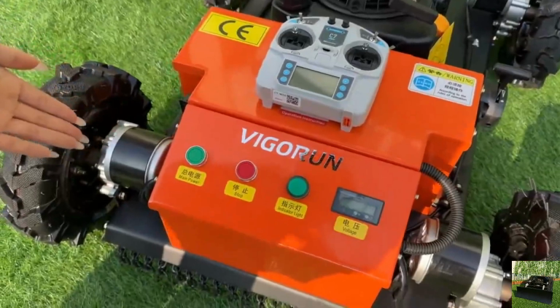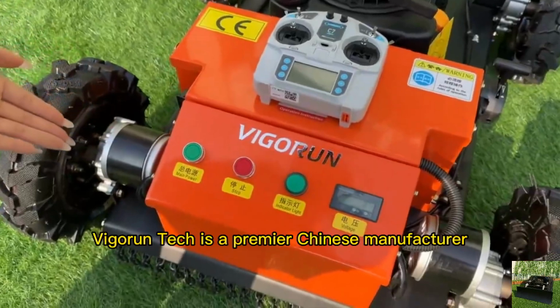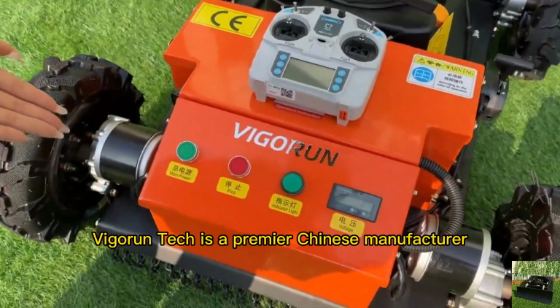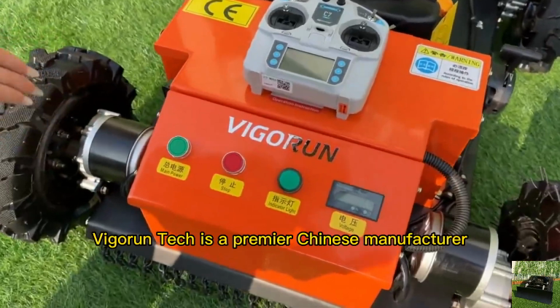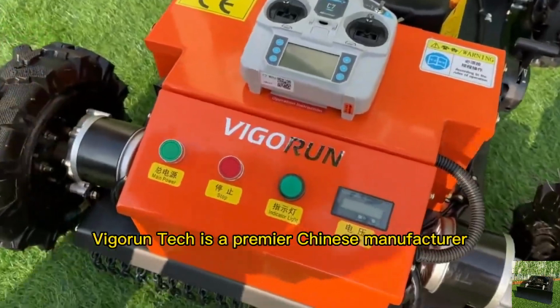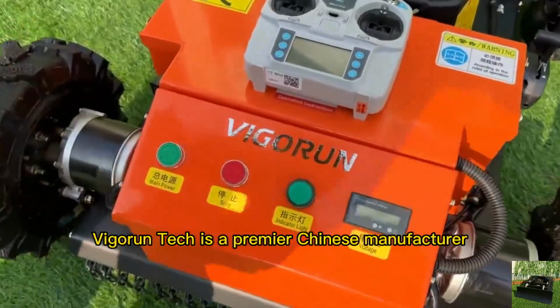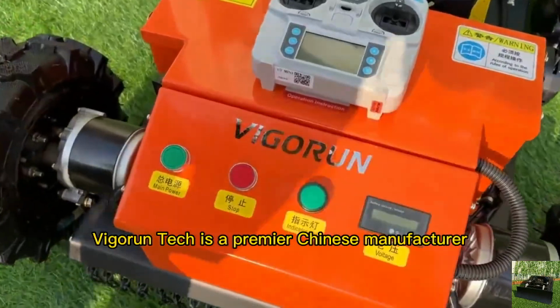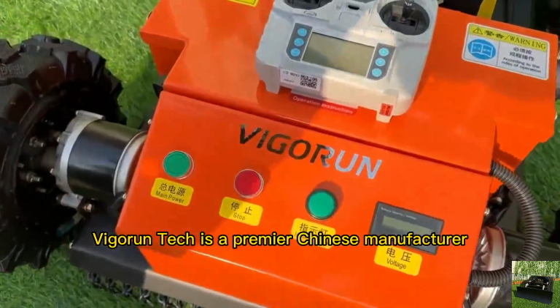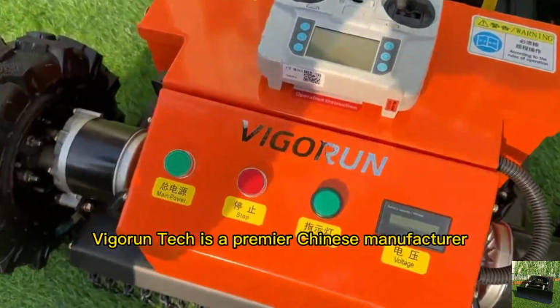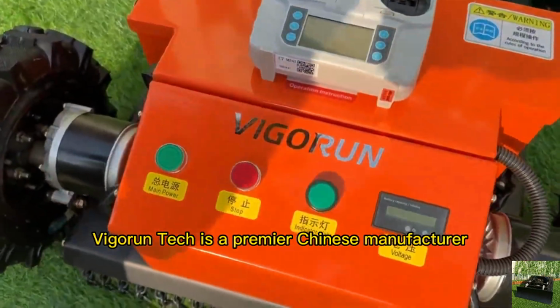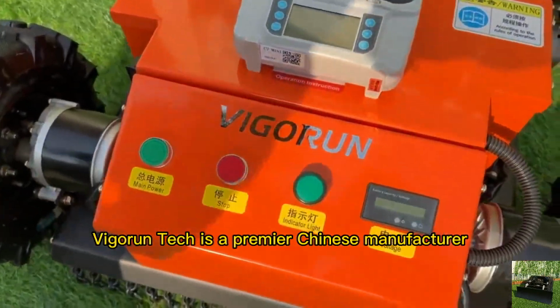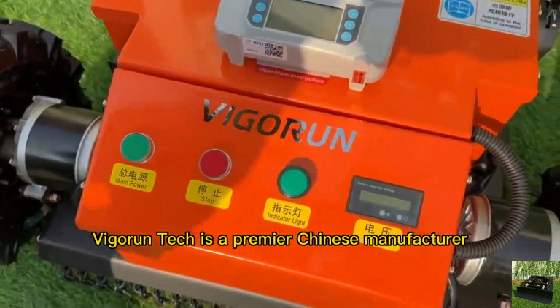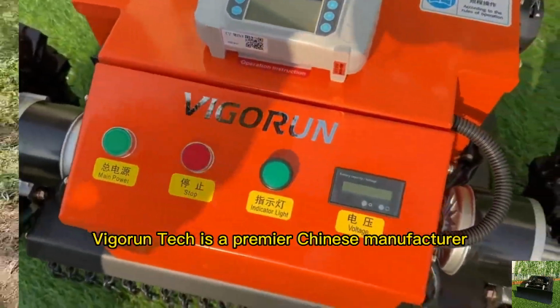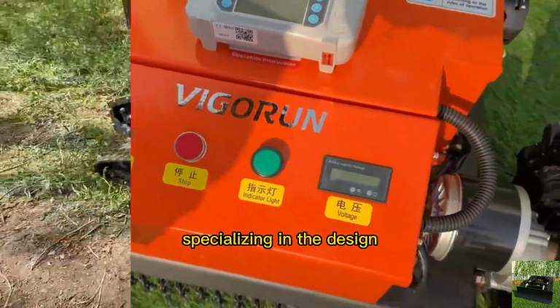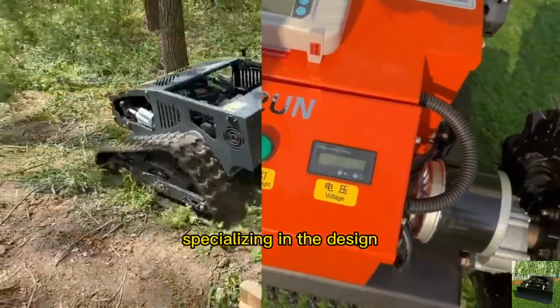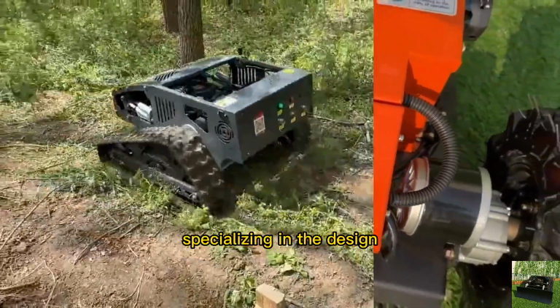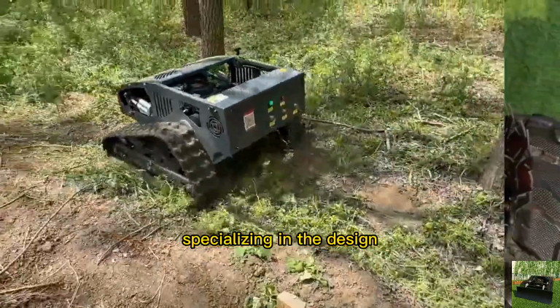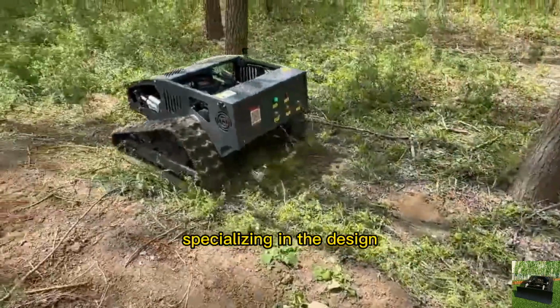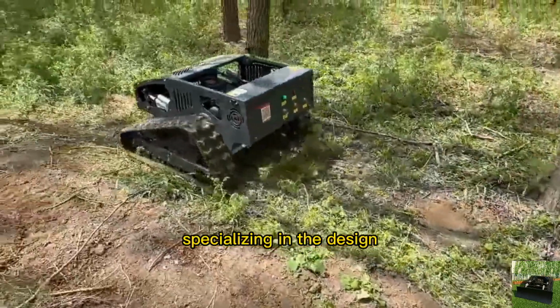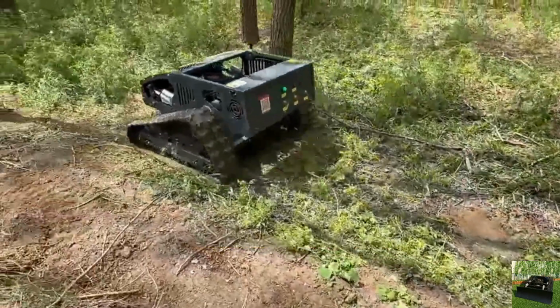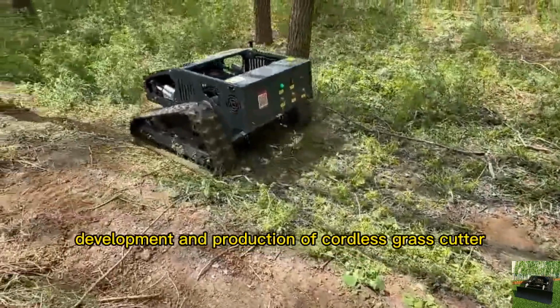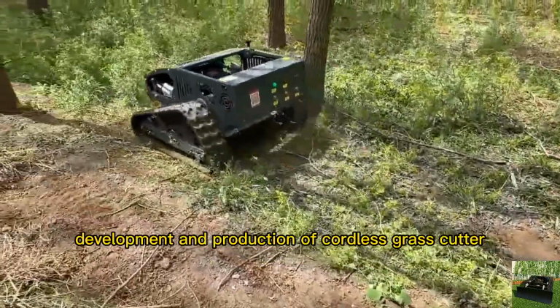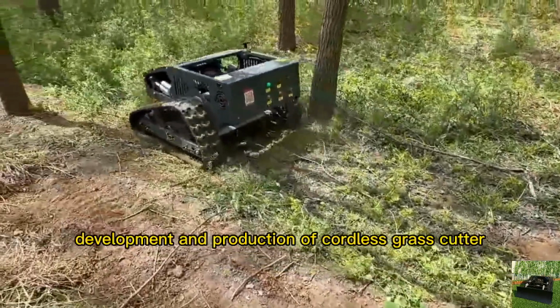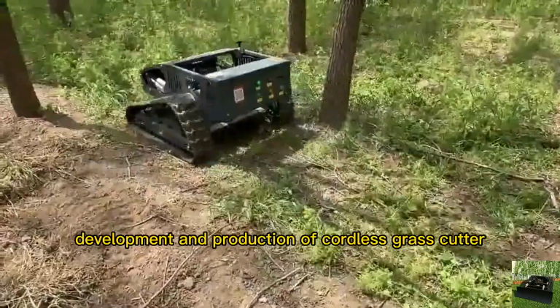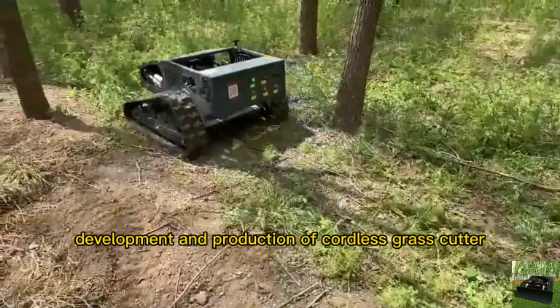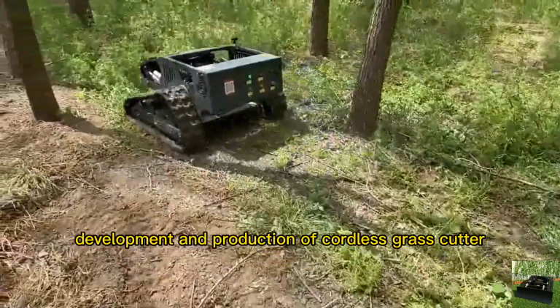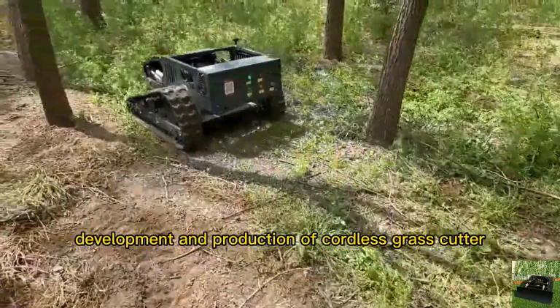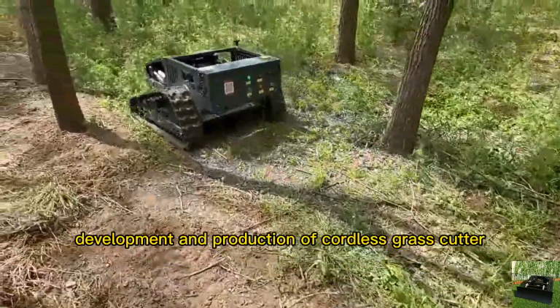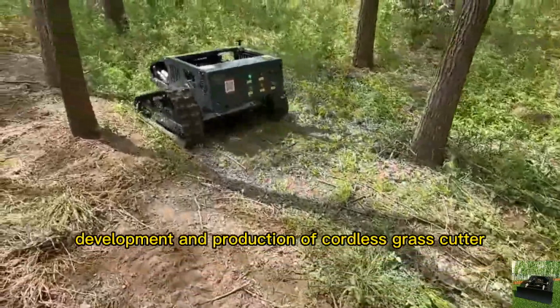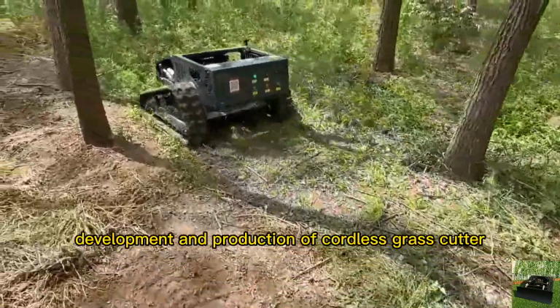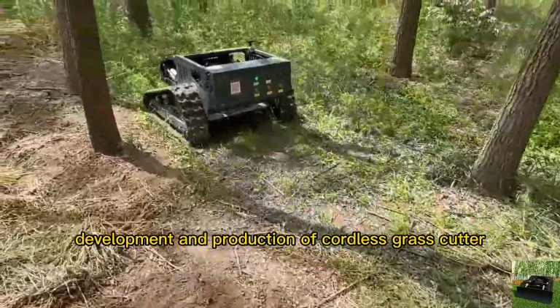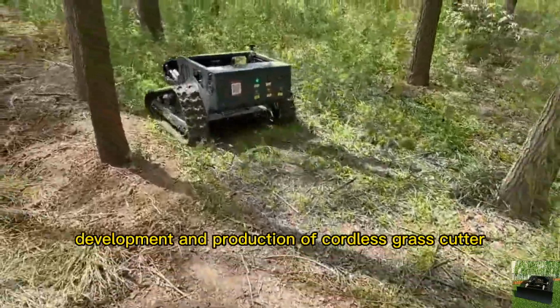Vigor Run Tech is a premier Chinese manufacturer specializing in the design, development, and production of cordless grasscutters.